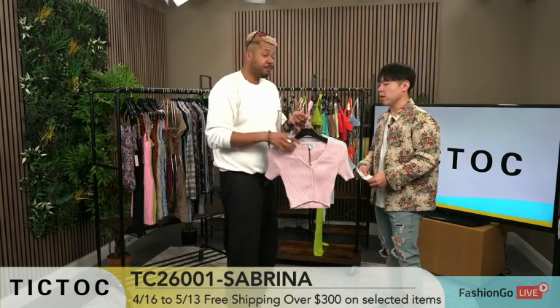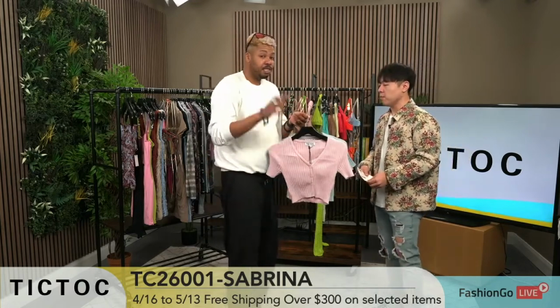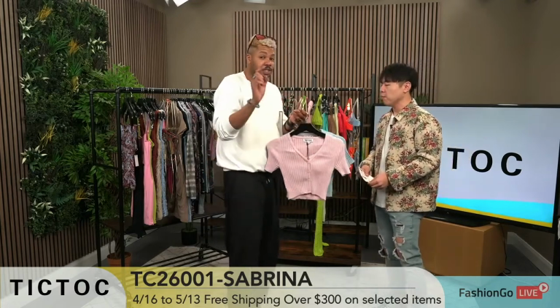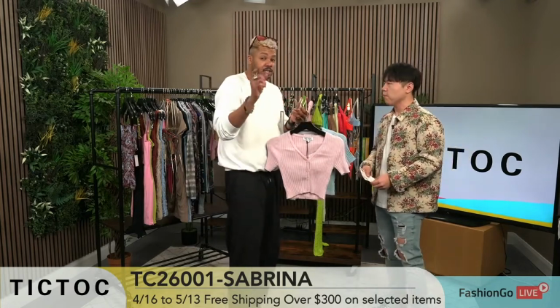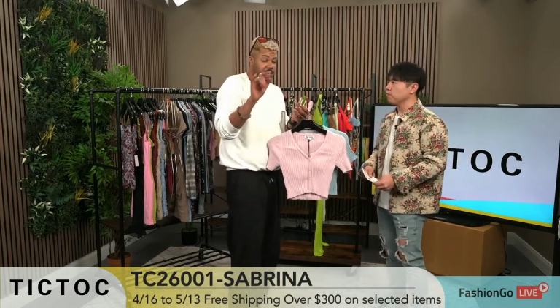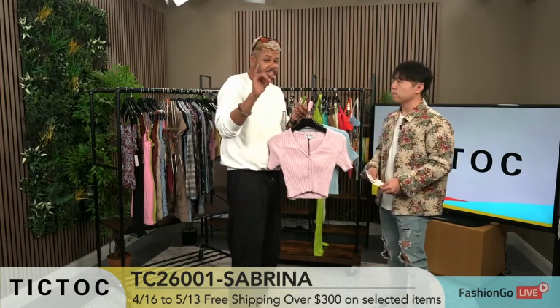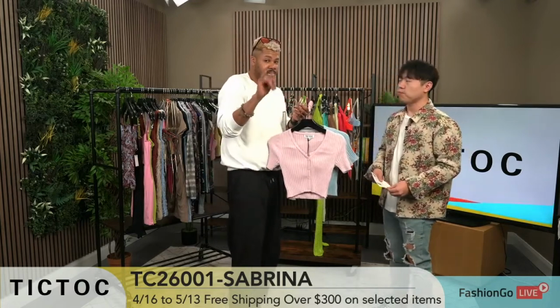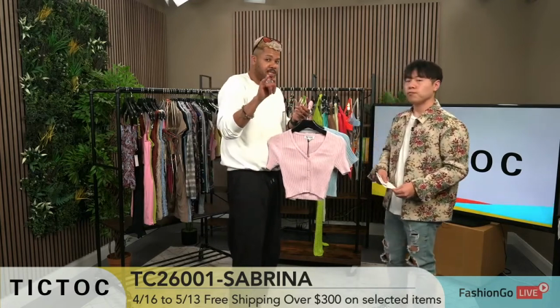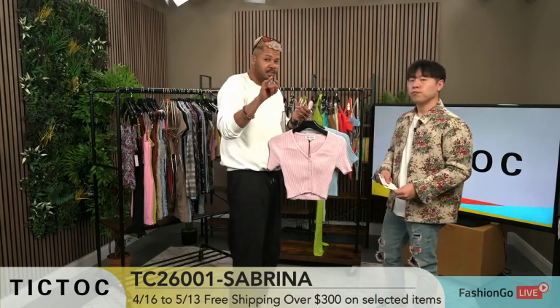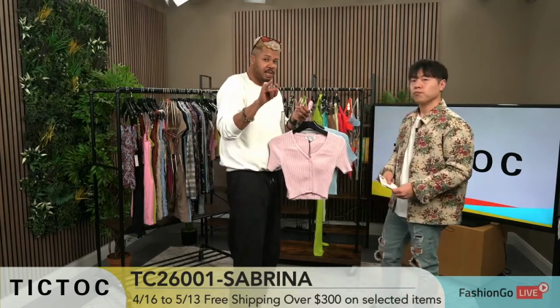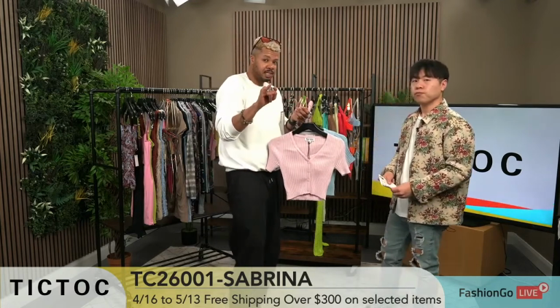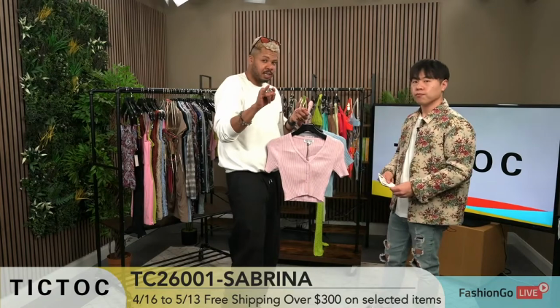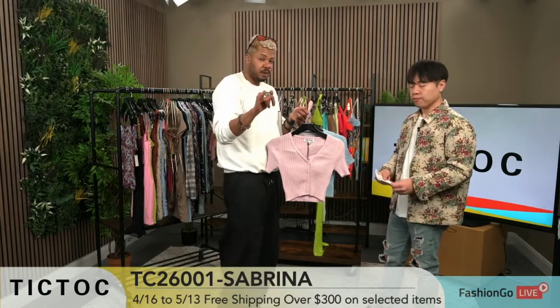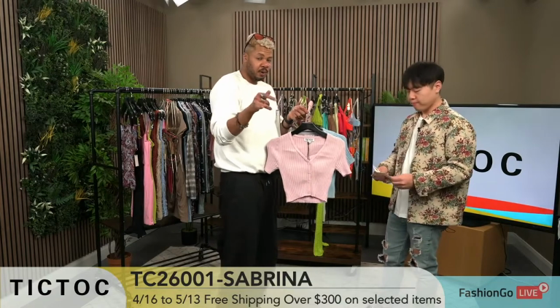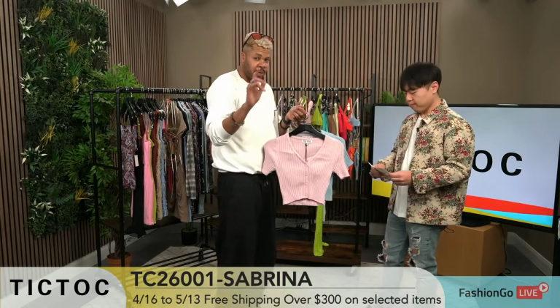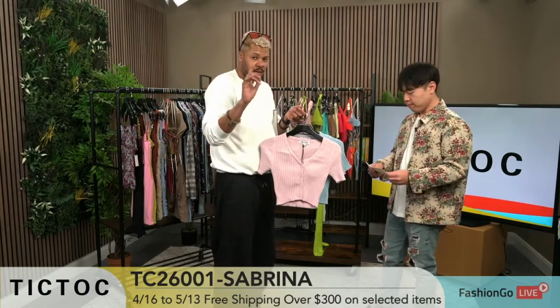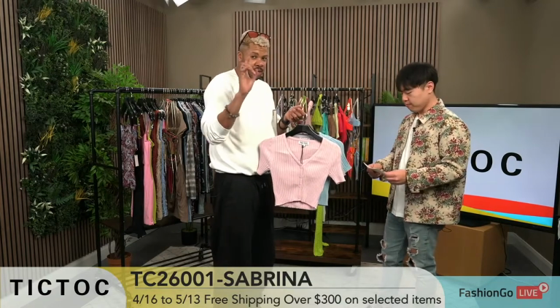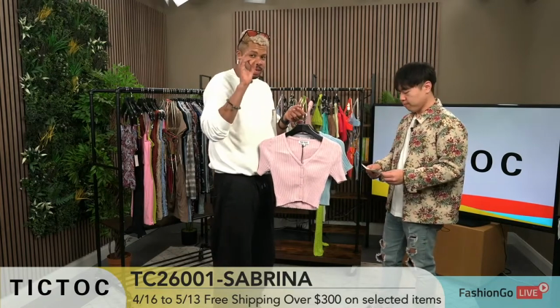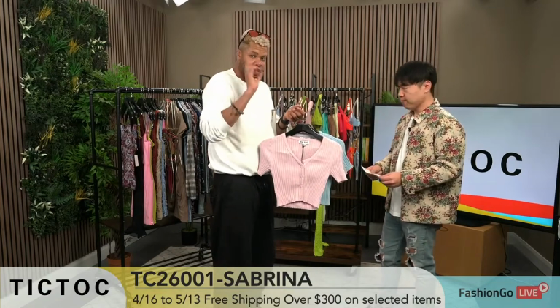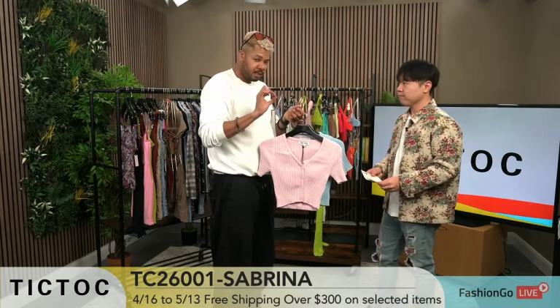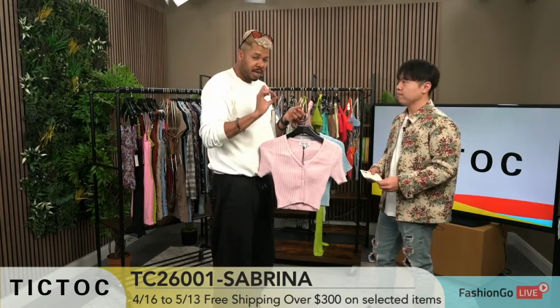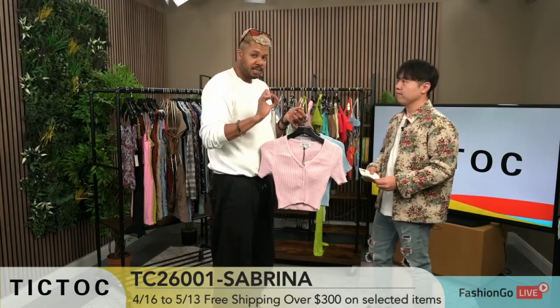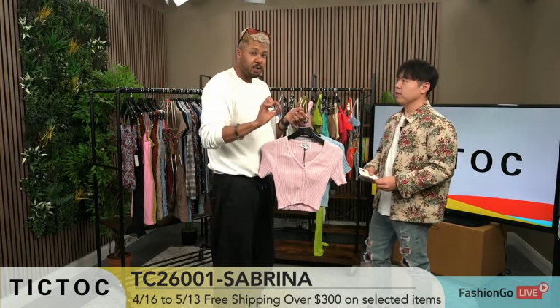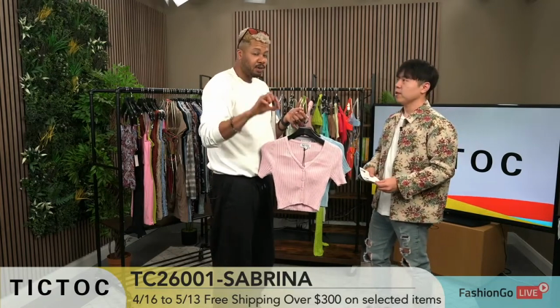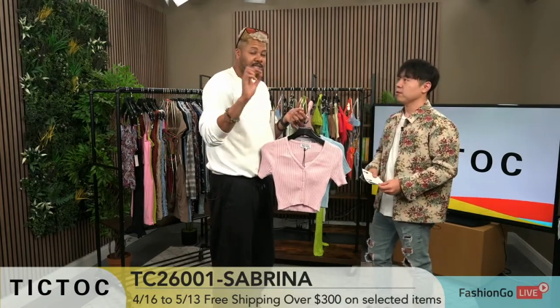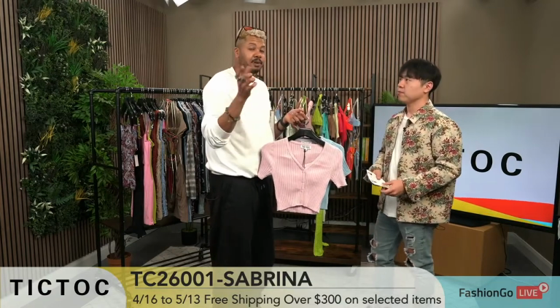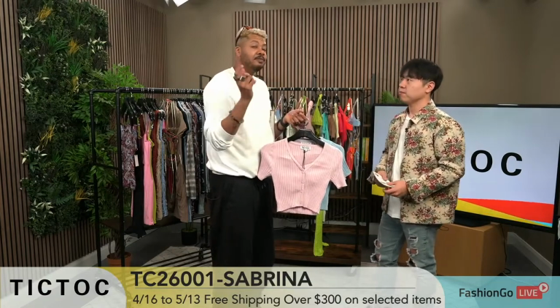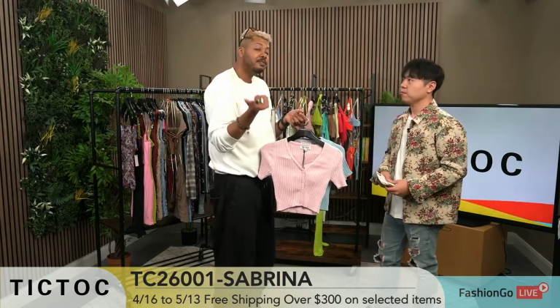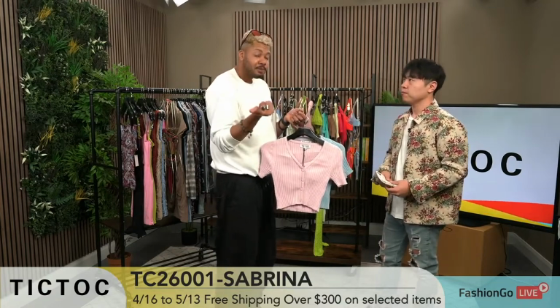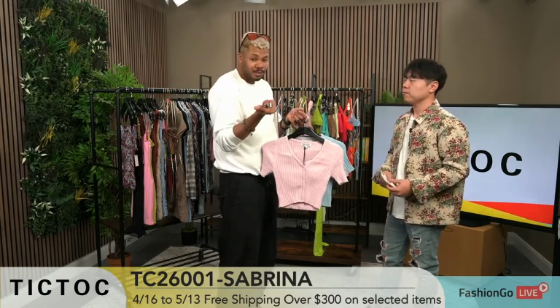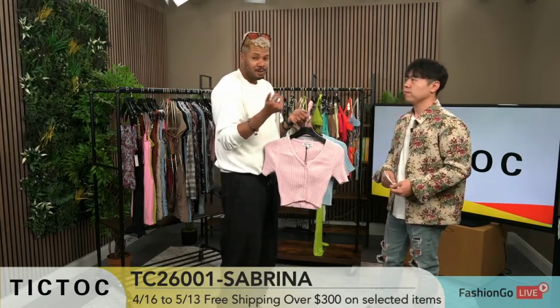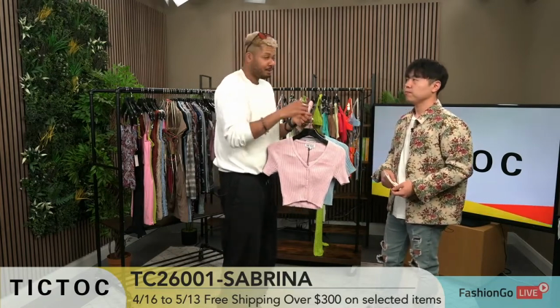Be sure to check out the sale section on the site where you can save up to 50% off.